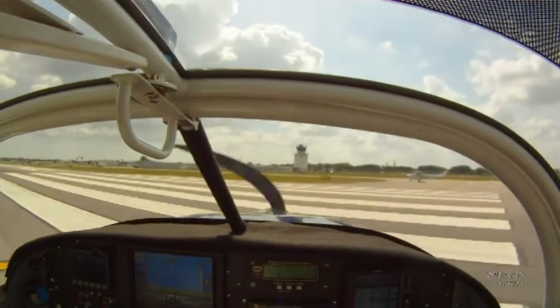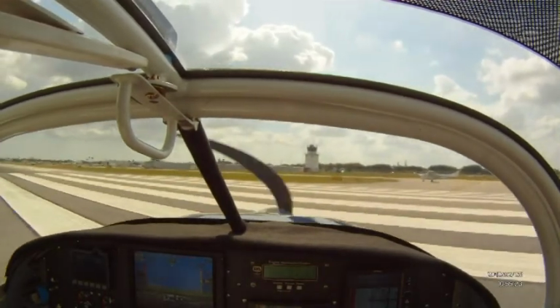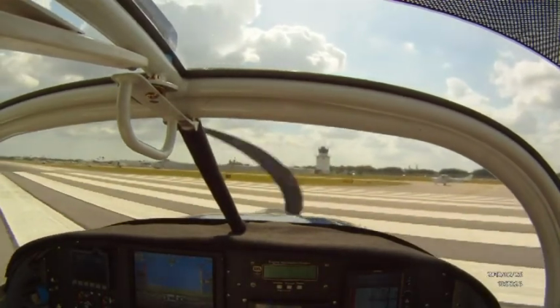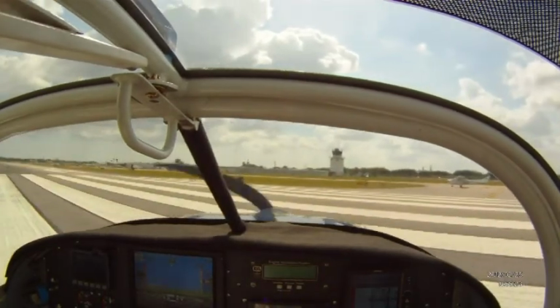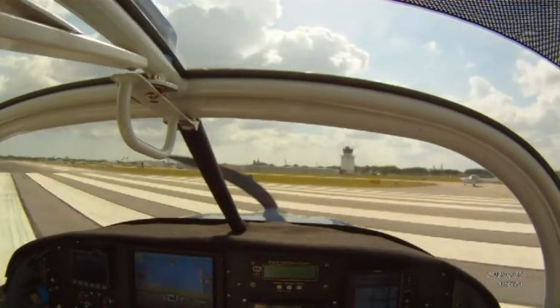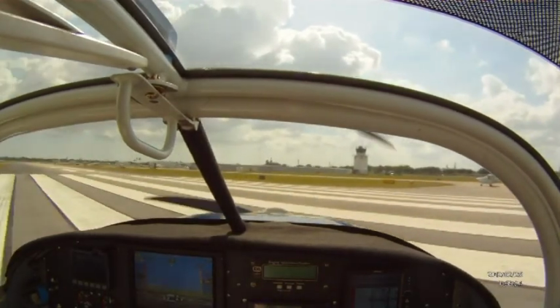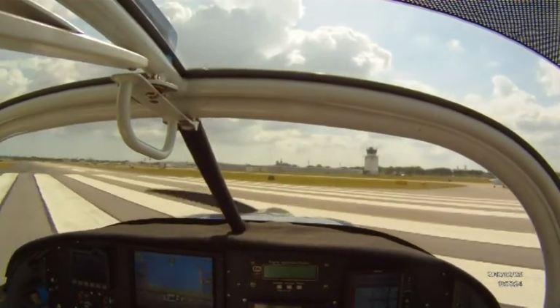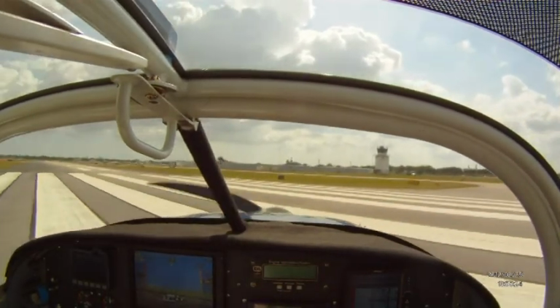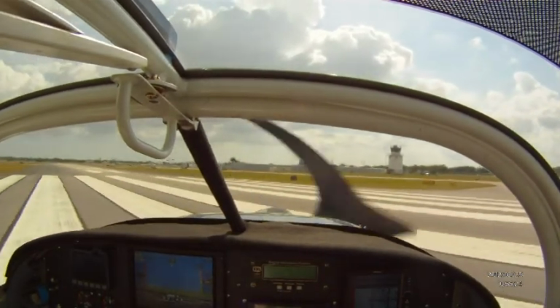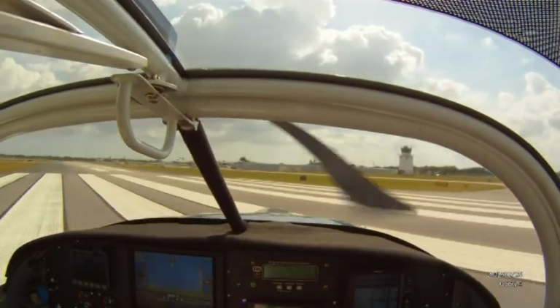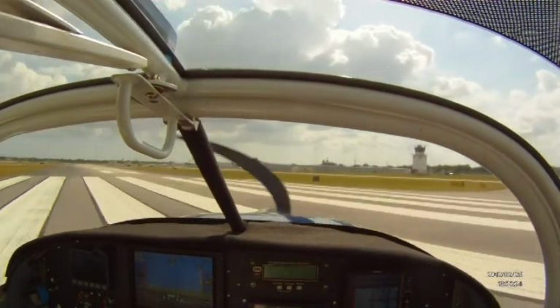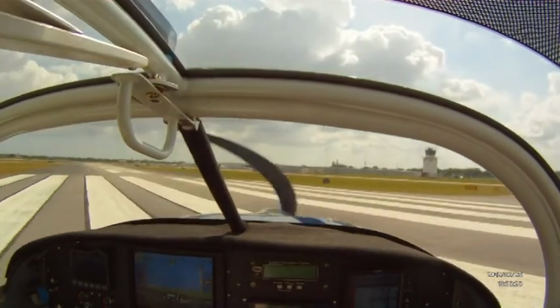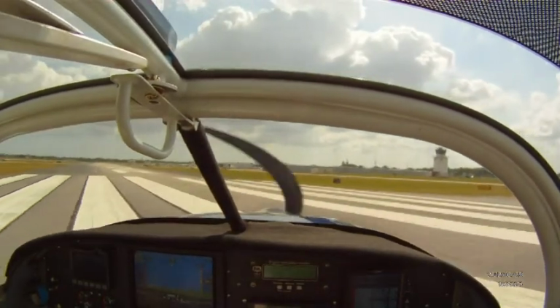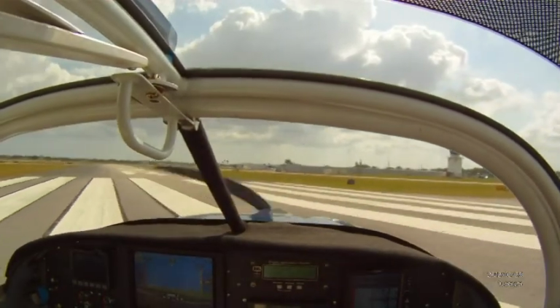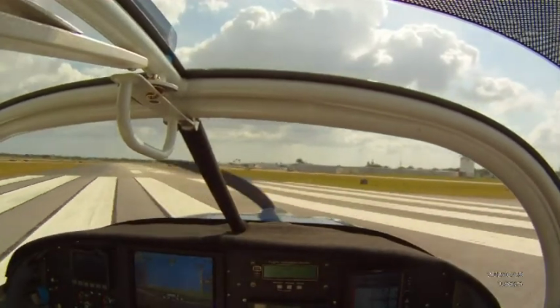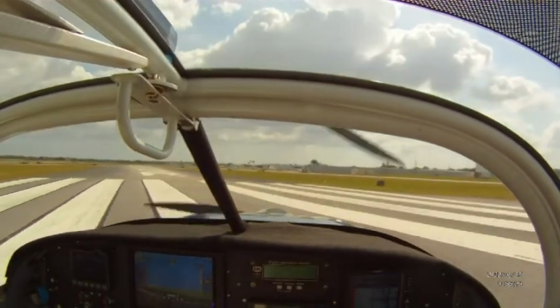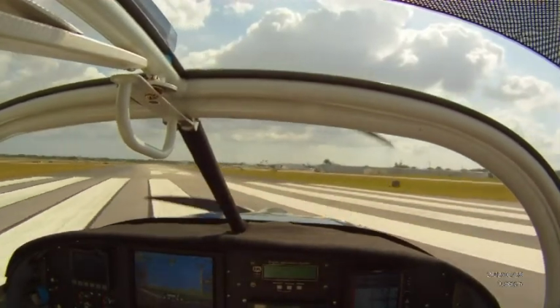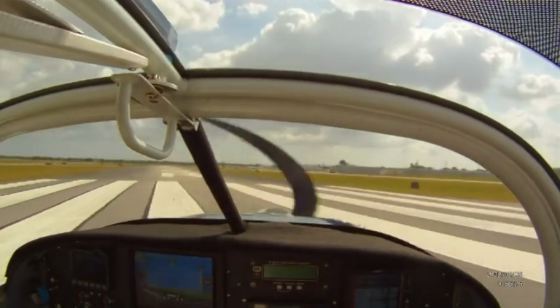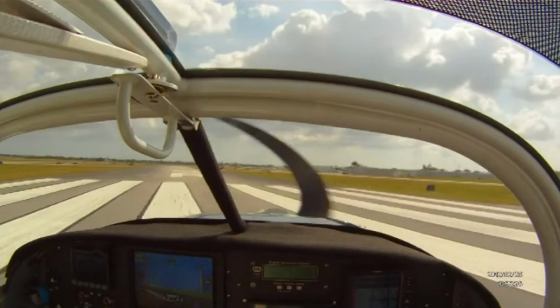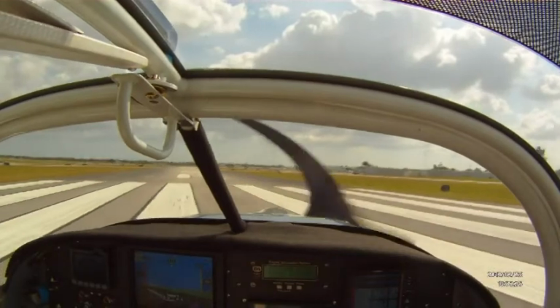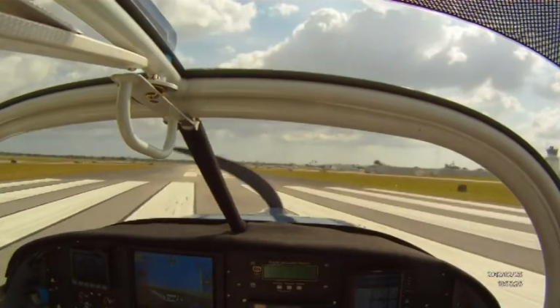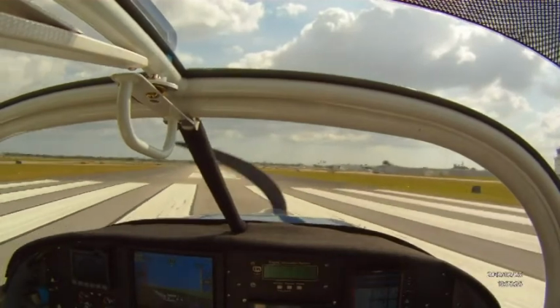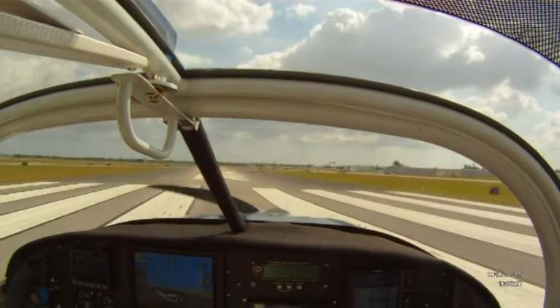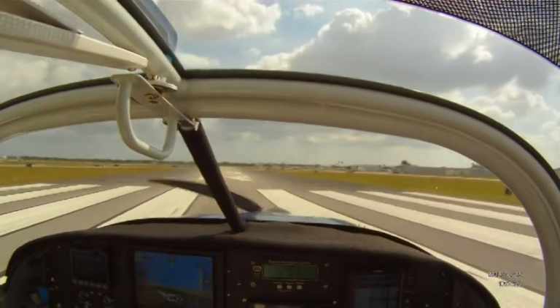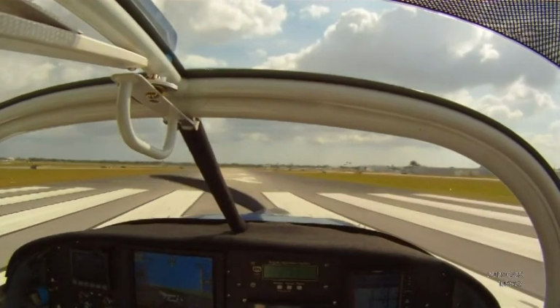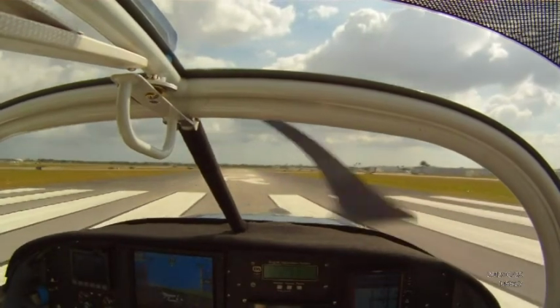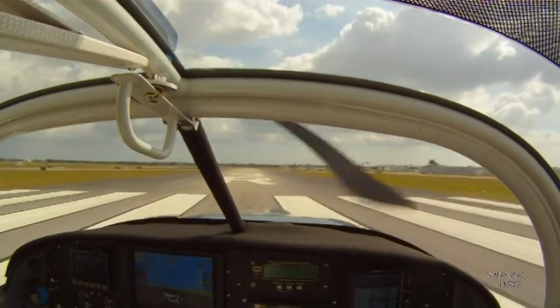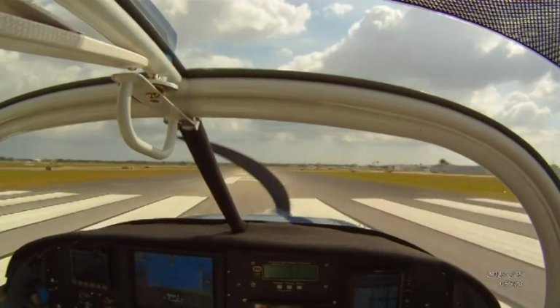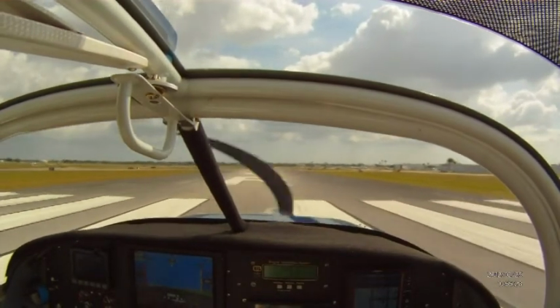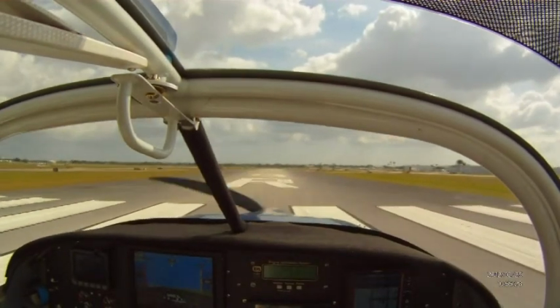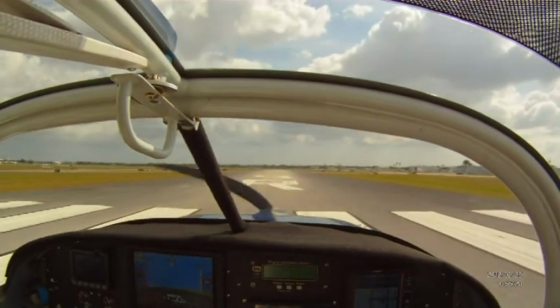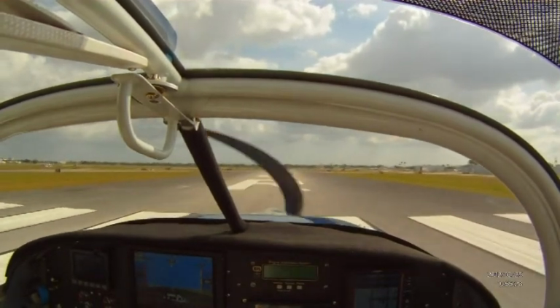Okay, 8-8 X-ray Papa, left downwind departure, rolling 9 right, we'll keep it below 1,000.